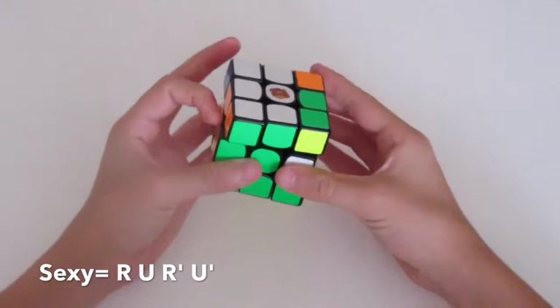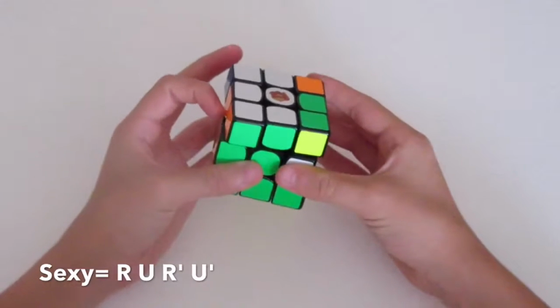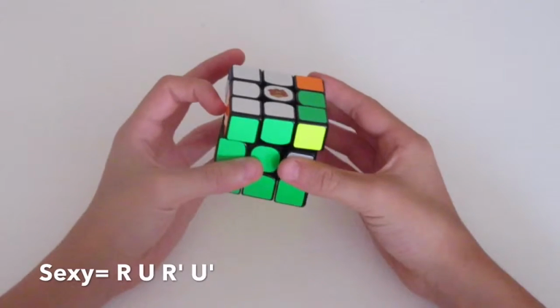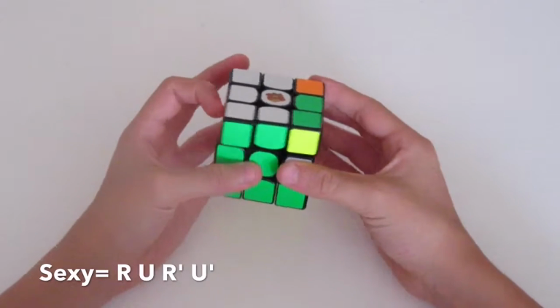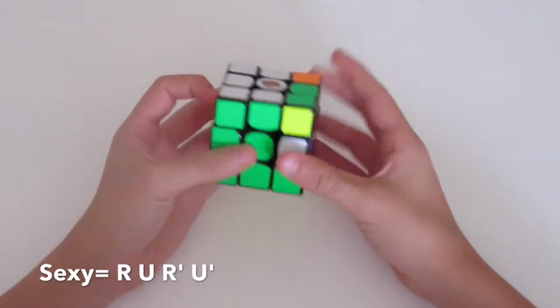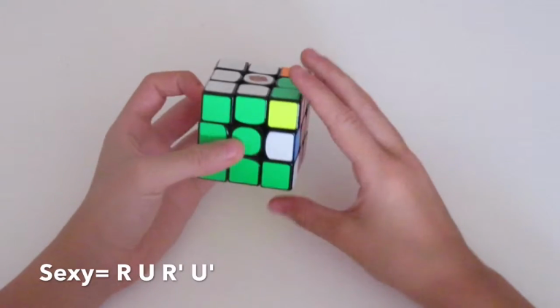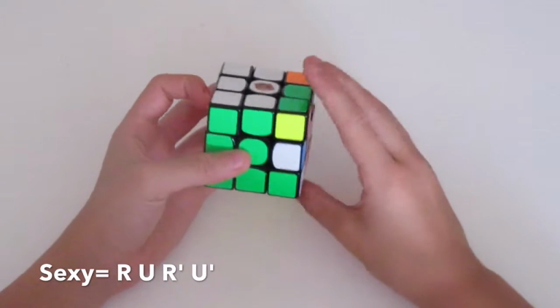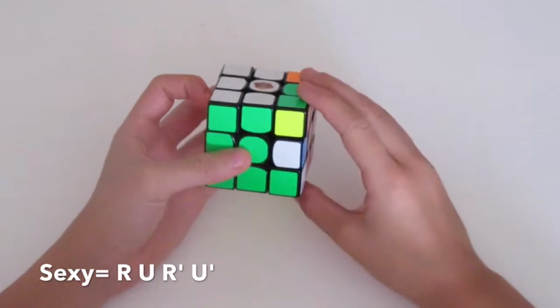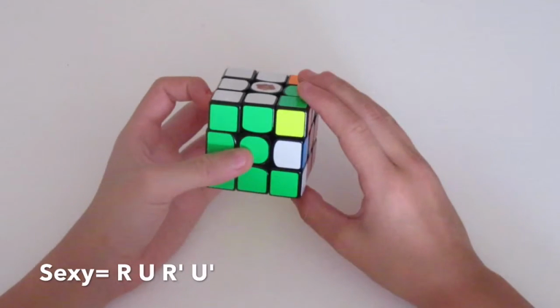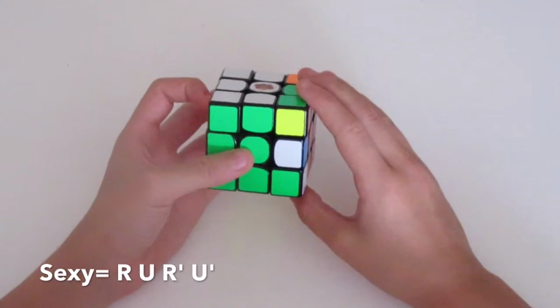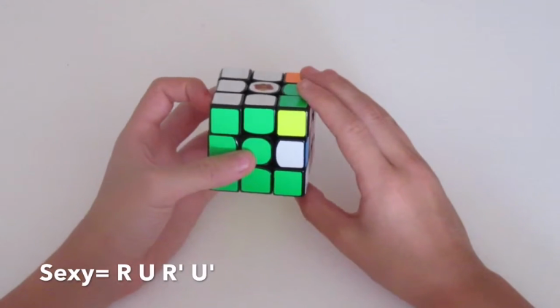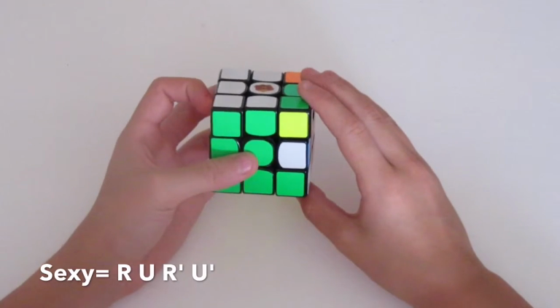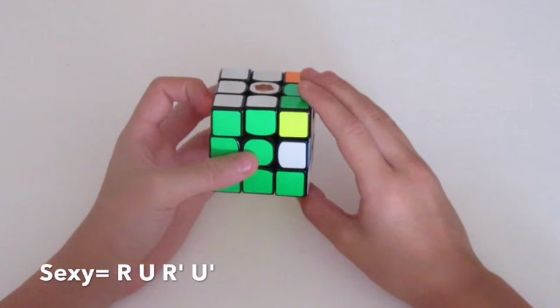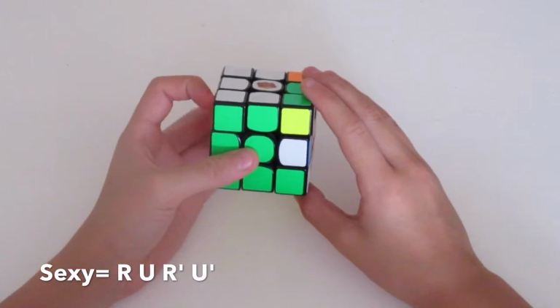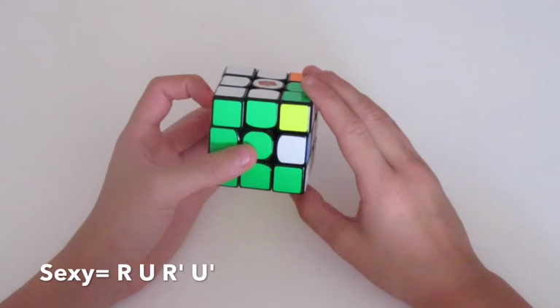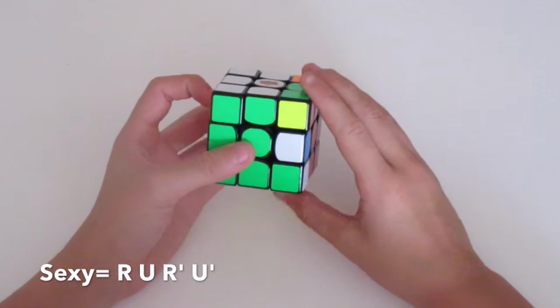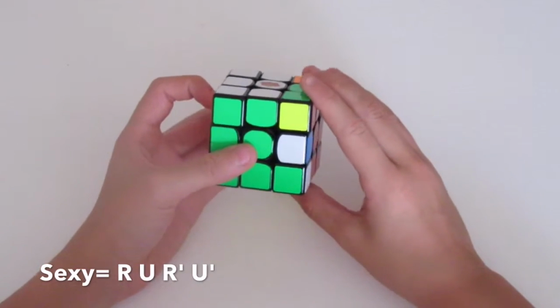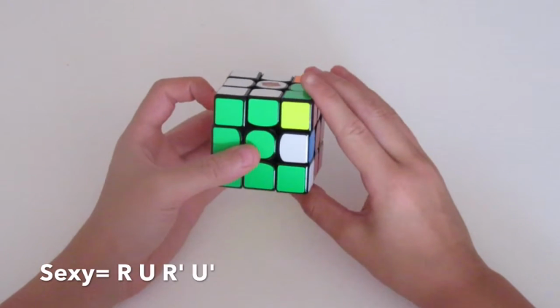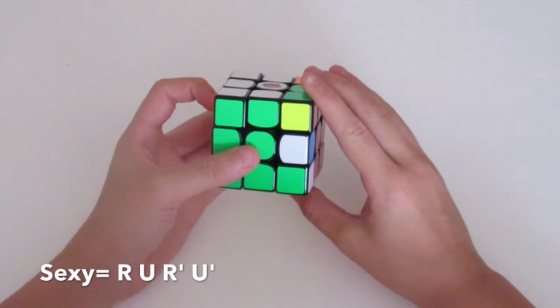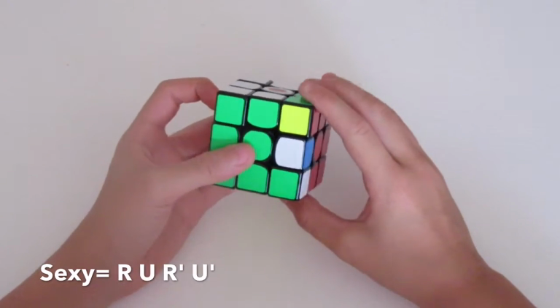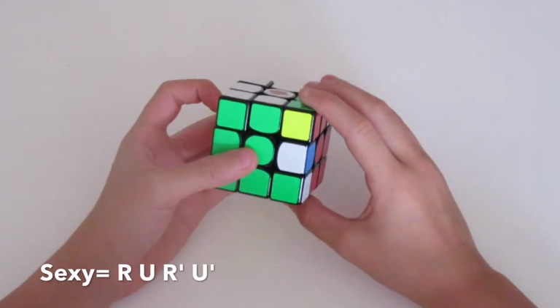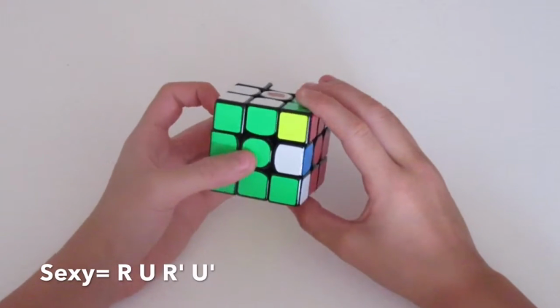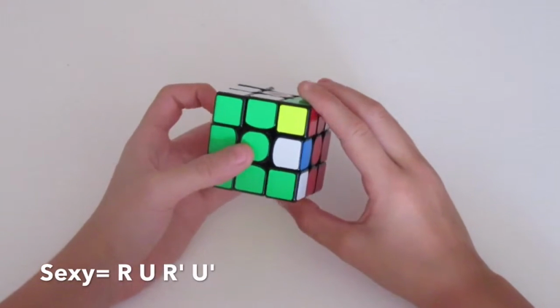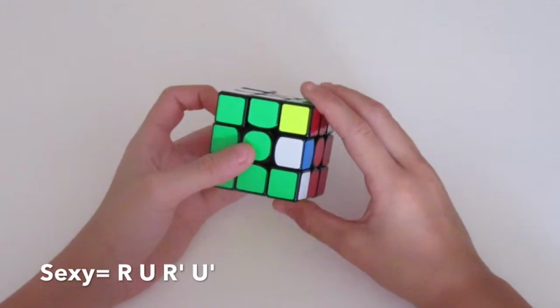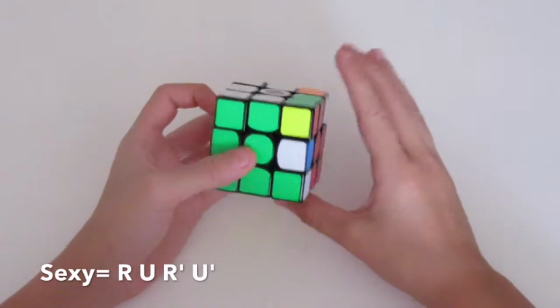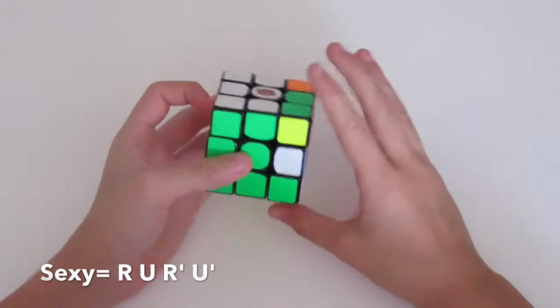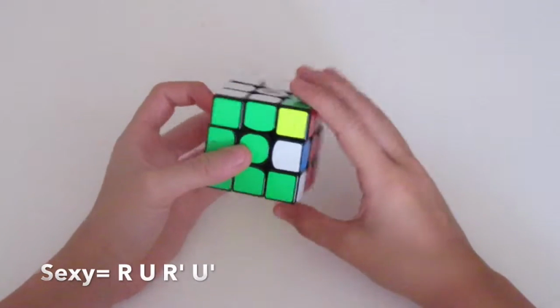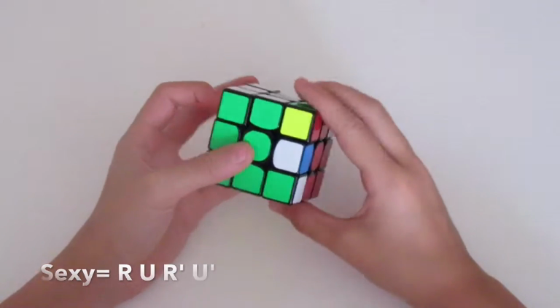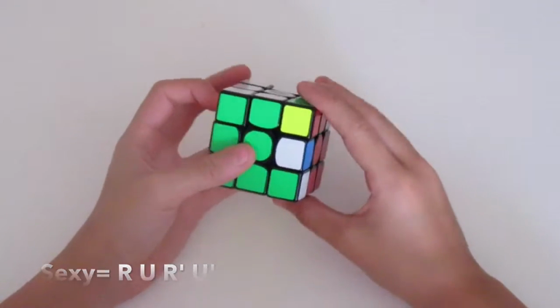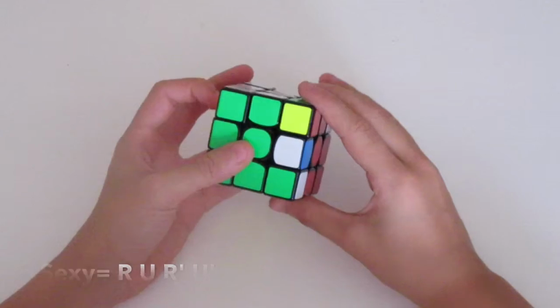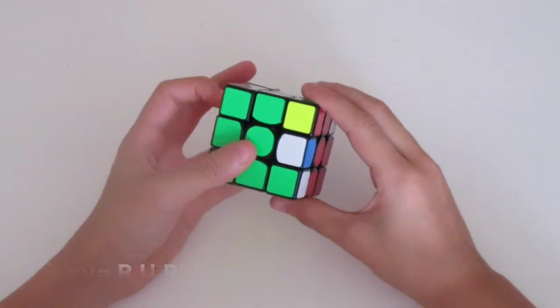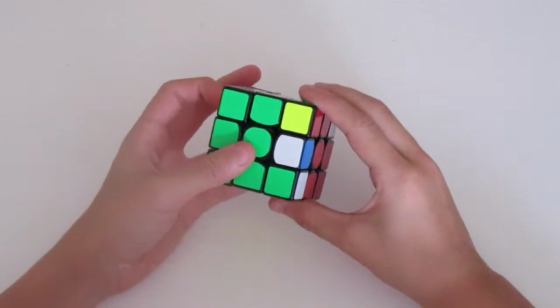If you perform this sexy move six times, the cube should solve itself.